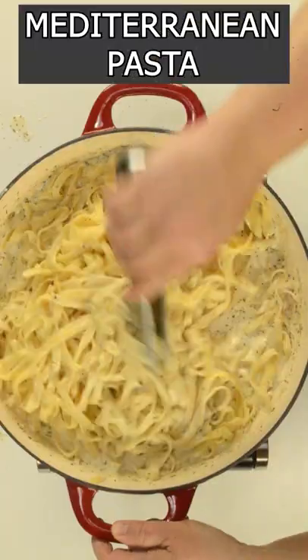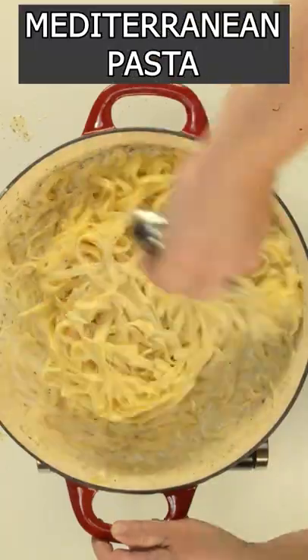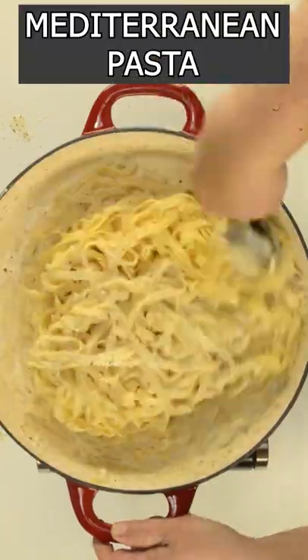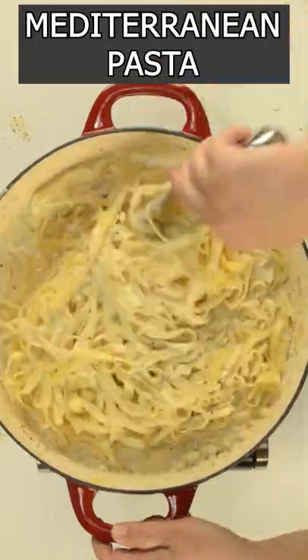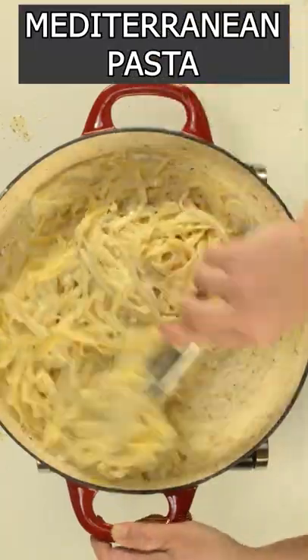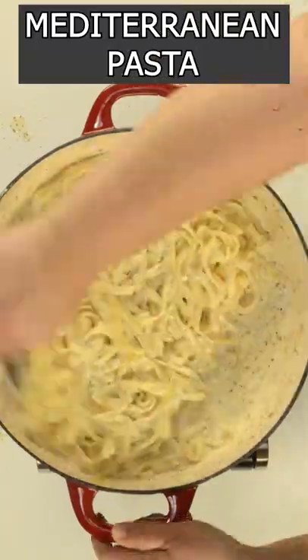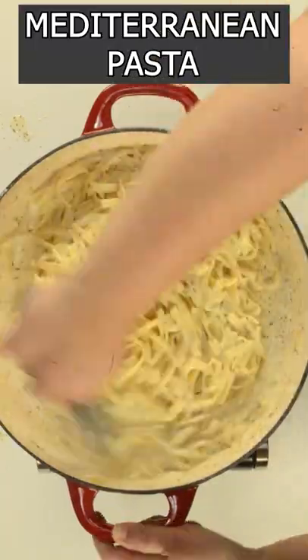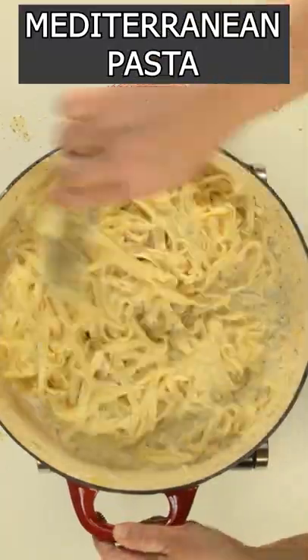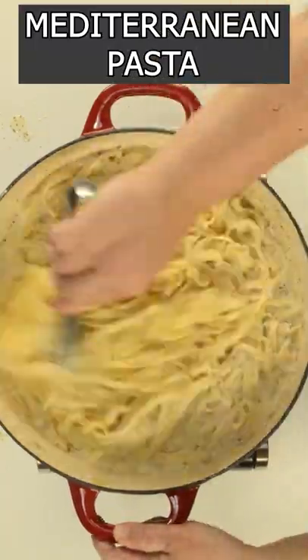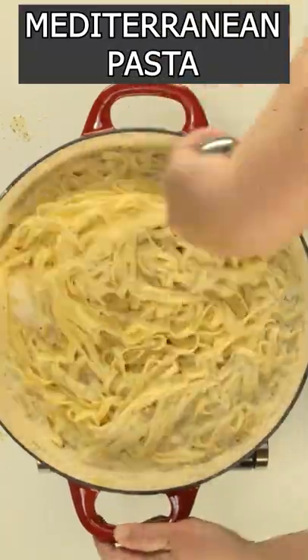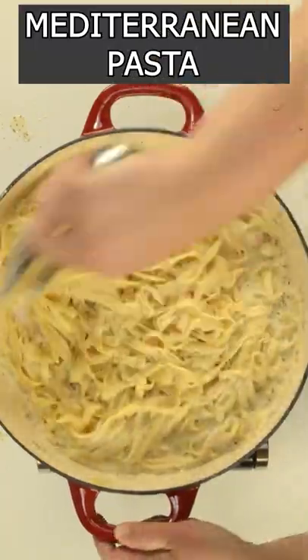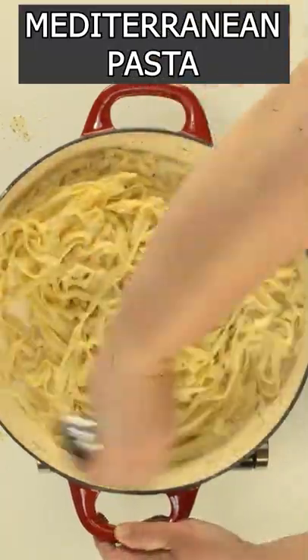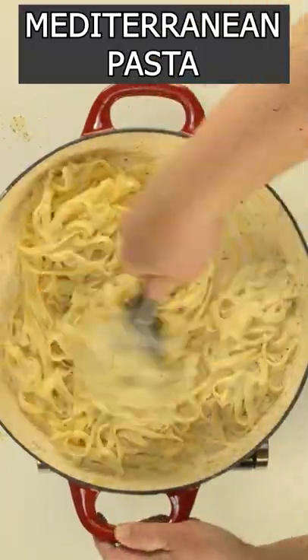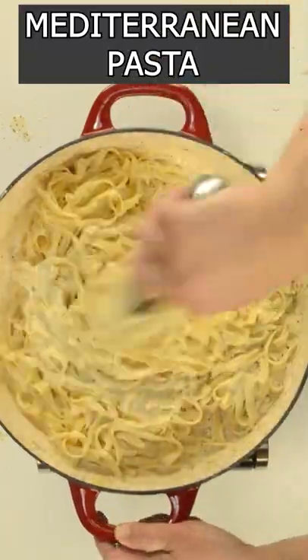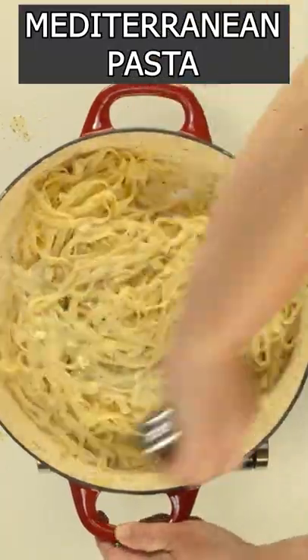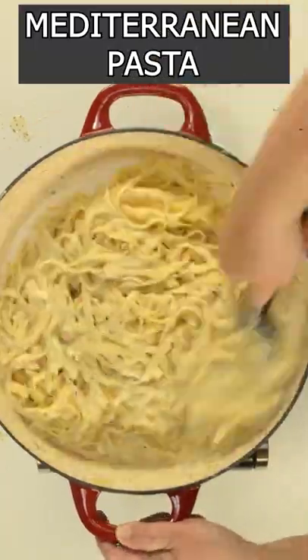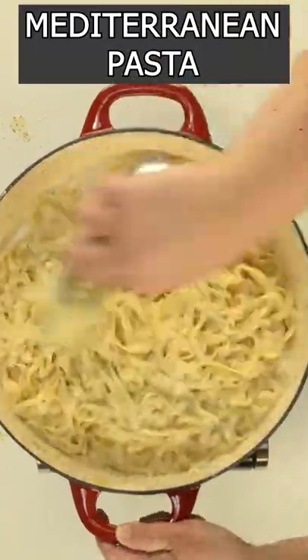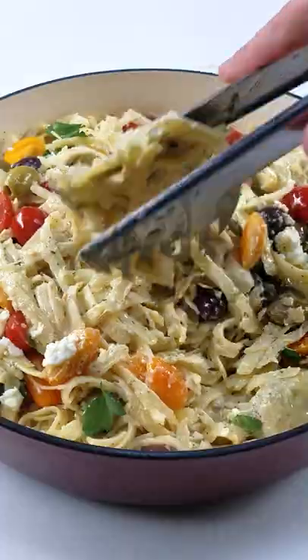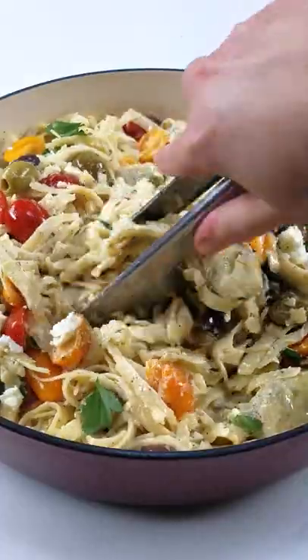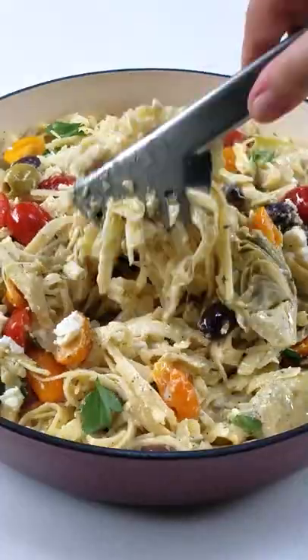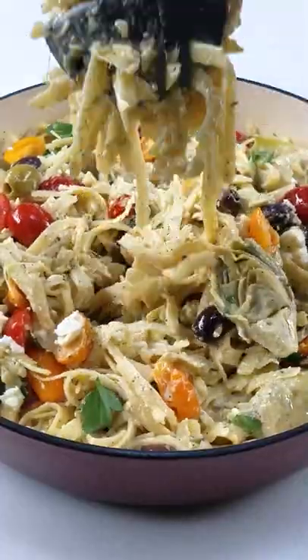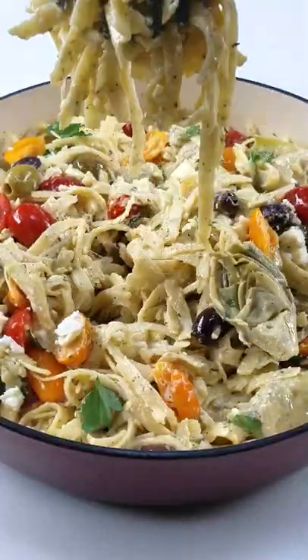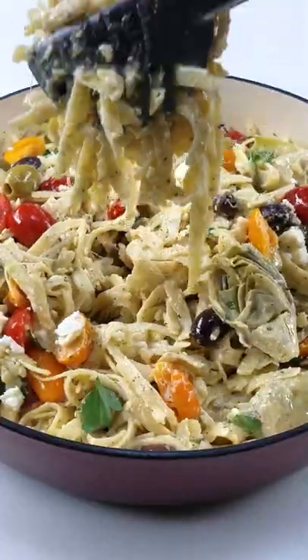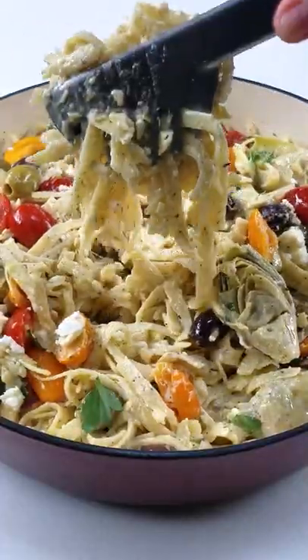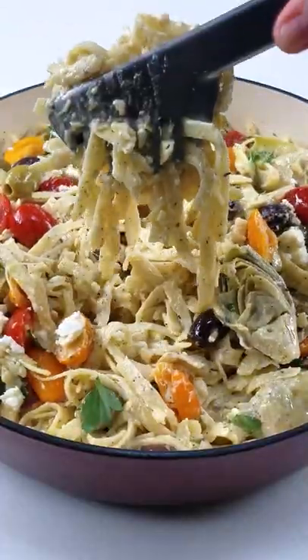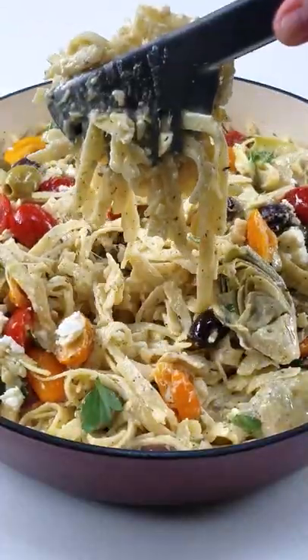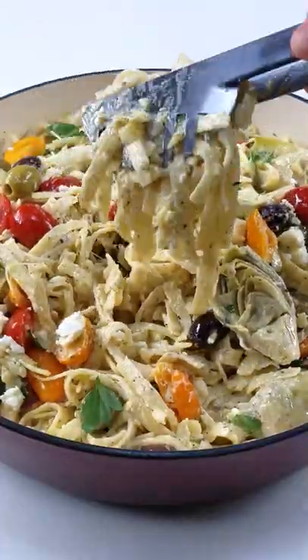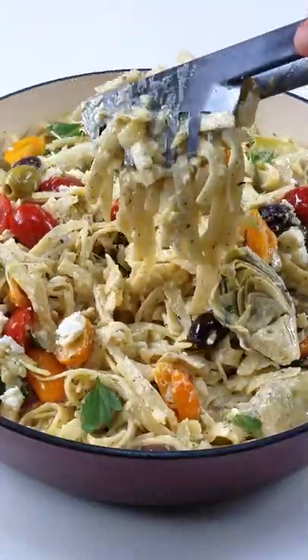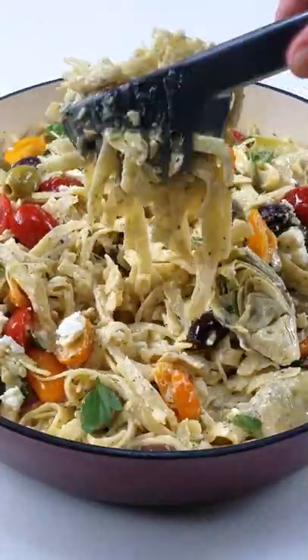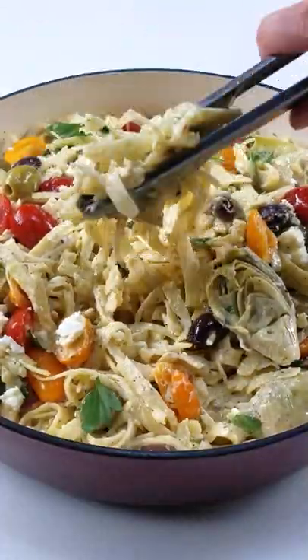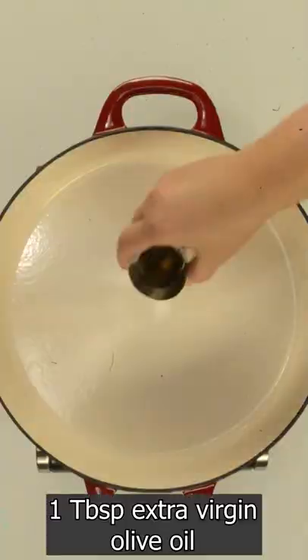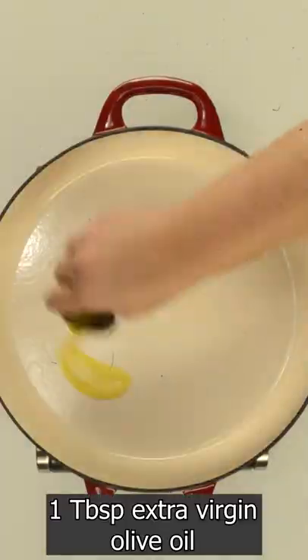Hey guys, let's make the best meatless Mediterranean pasta ever. It's so creamy and delish, look at that.